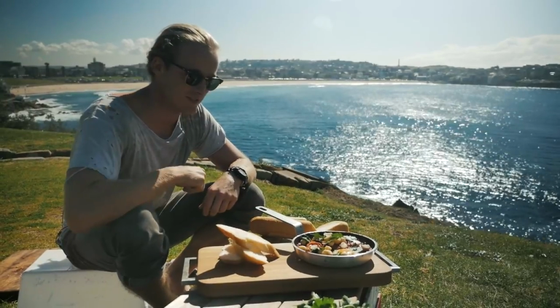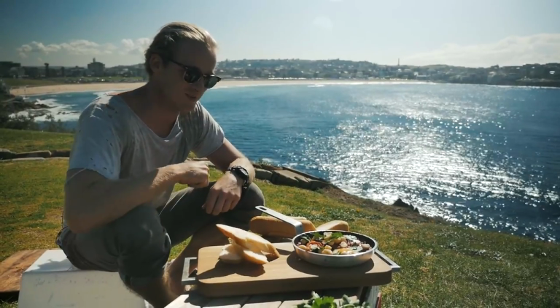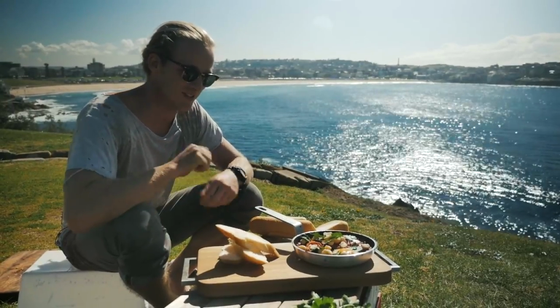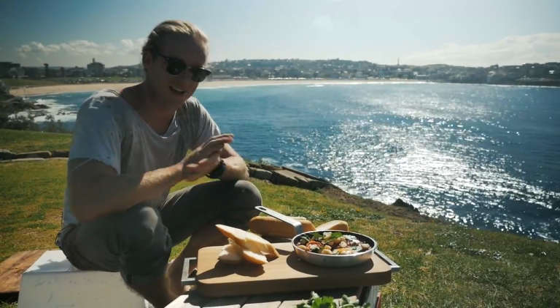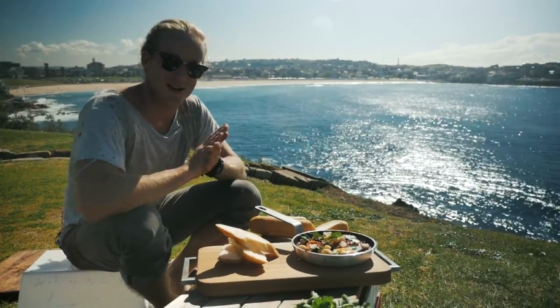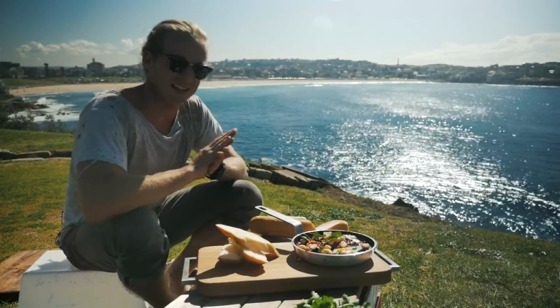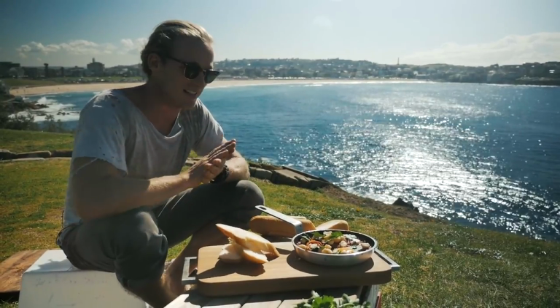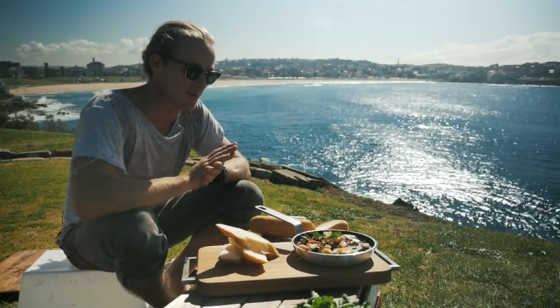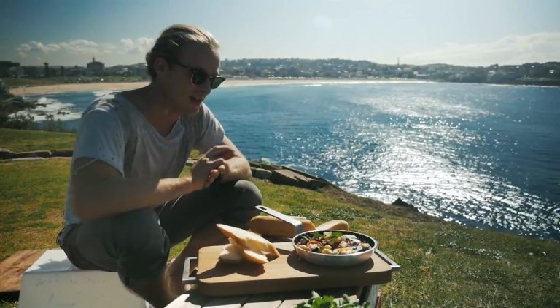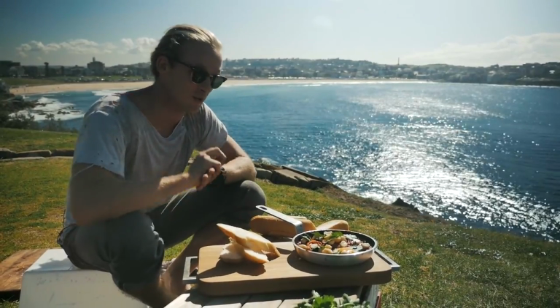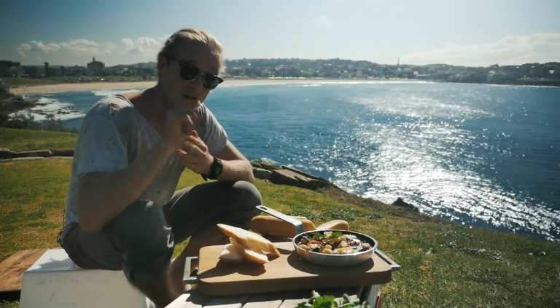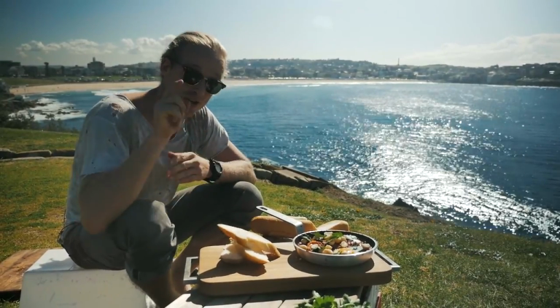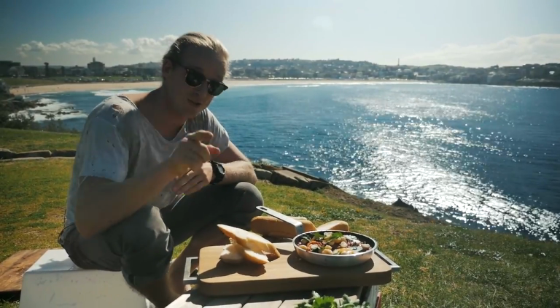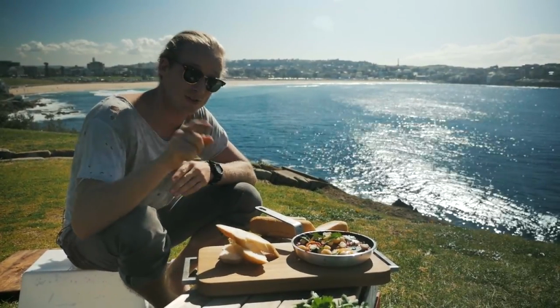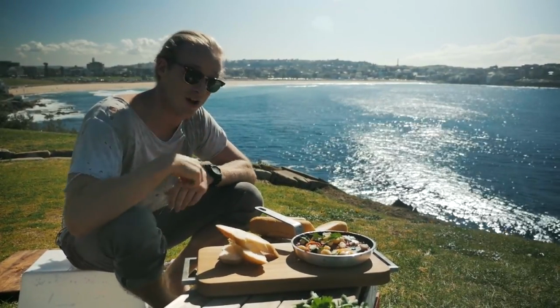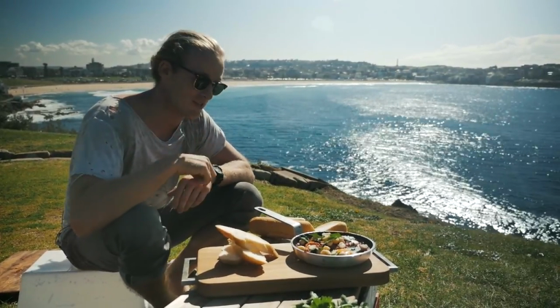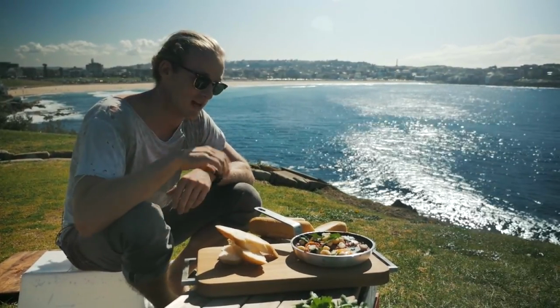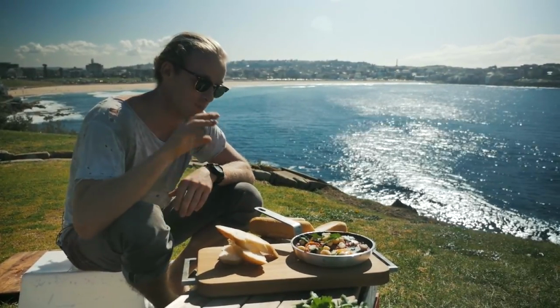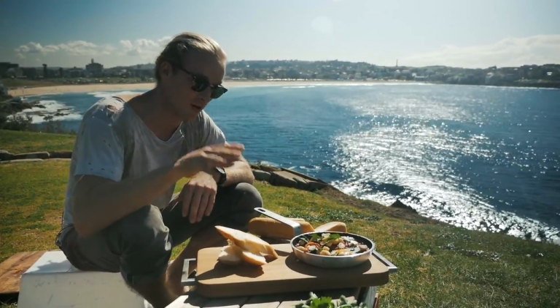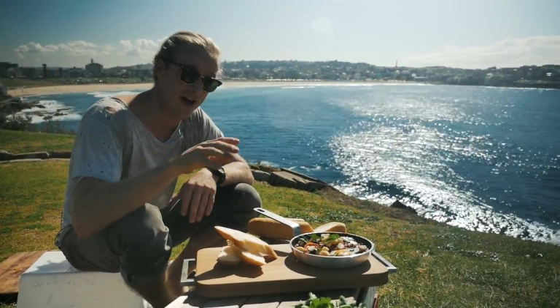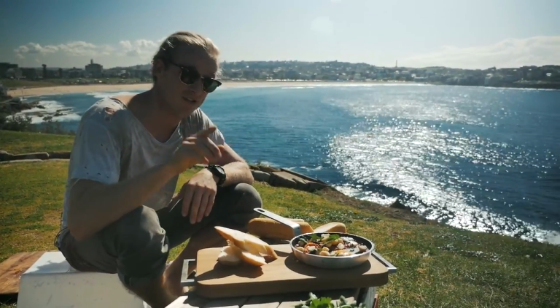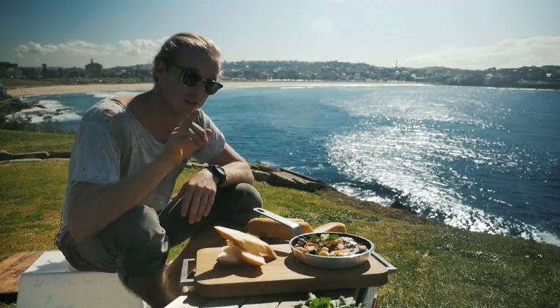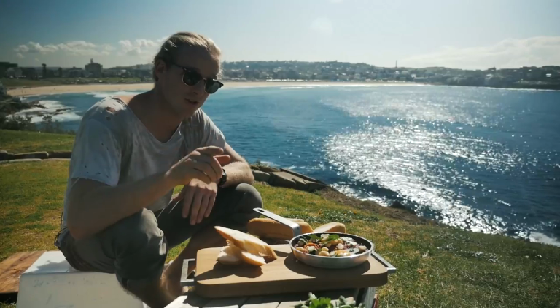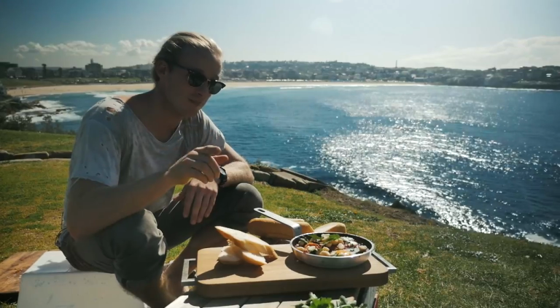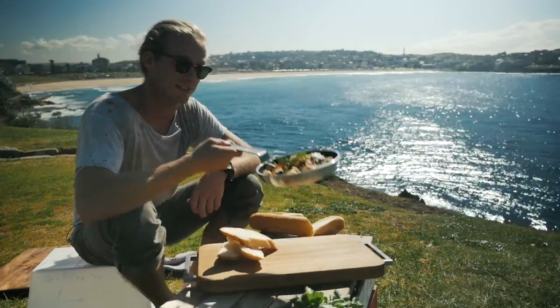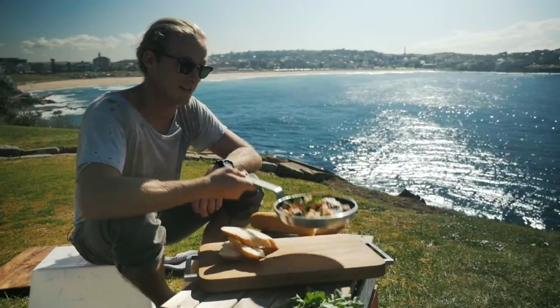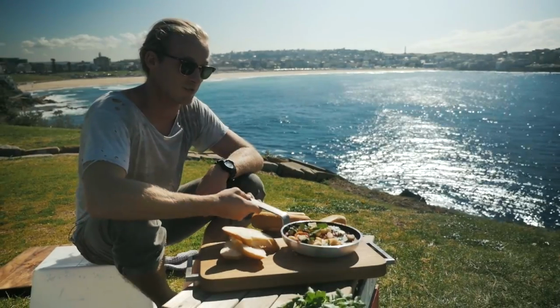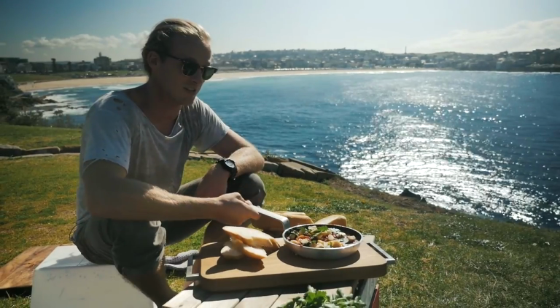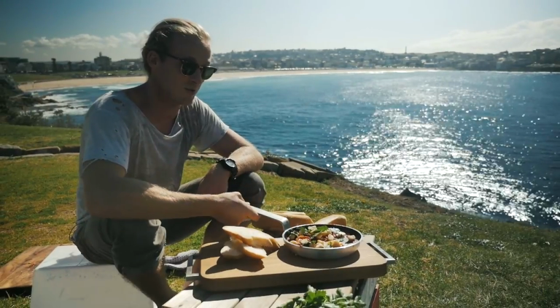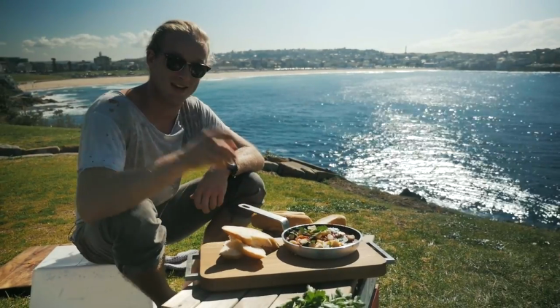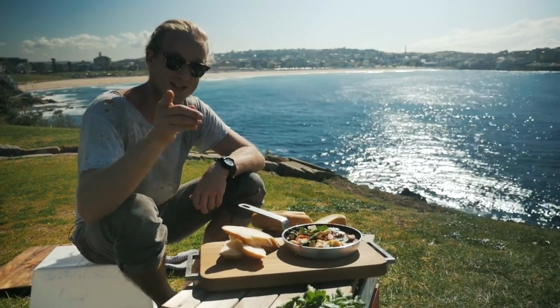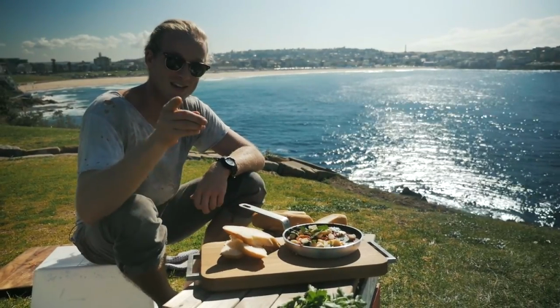I can't wait to eat this. Make sure you subscribe at bondoharvest.com and we'll see you next week.